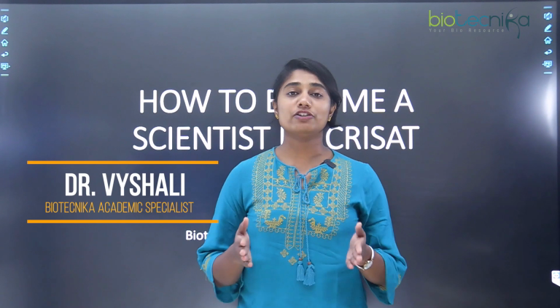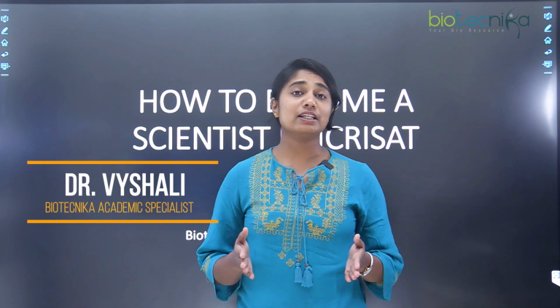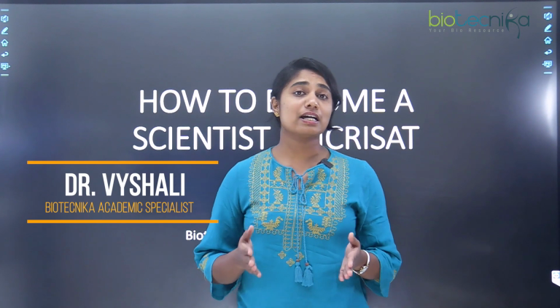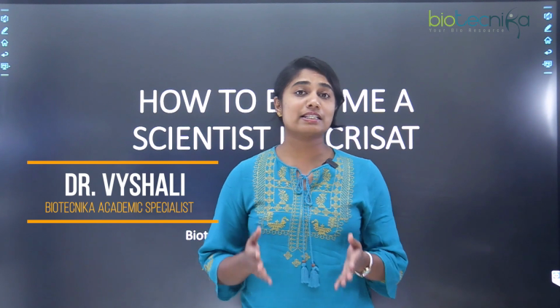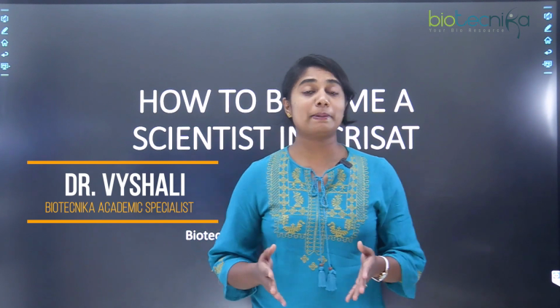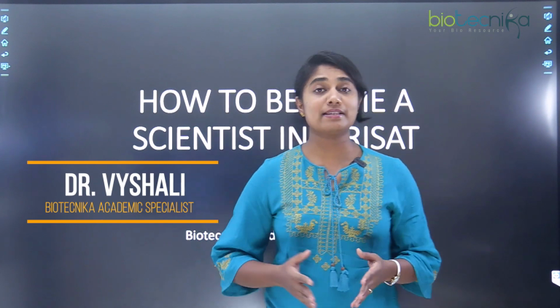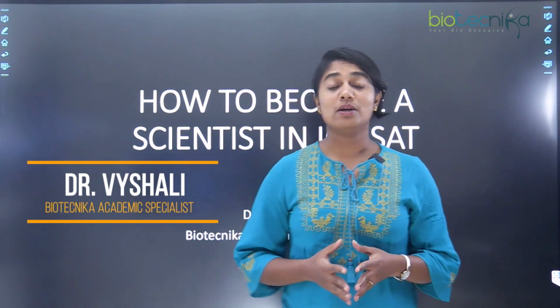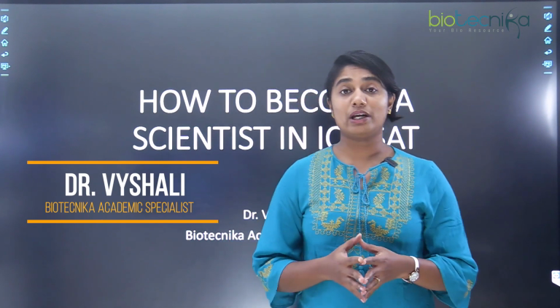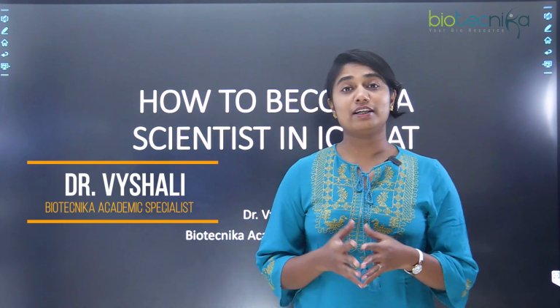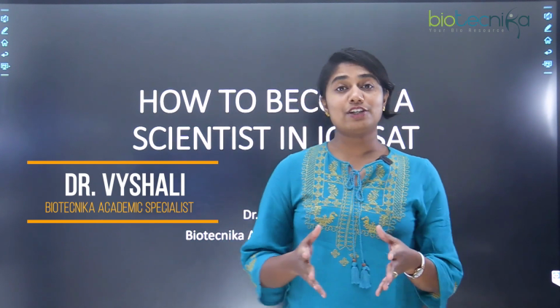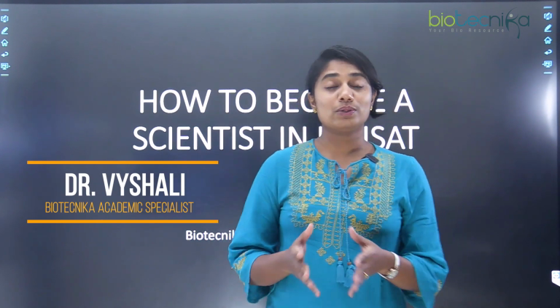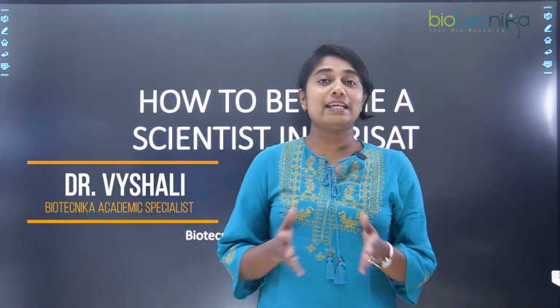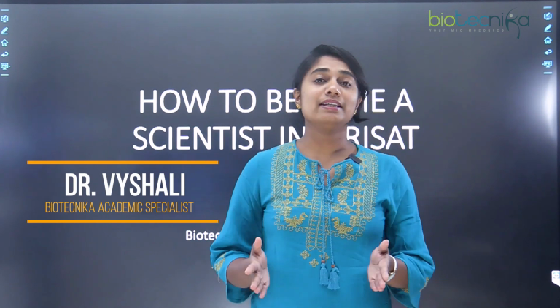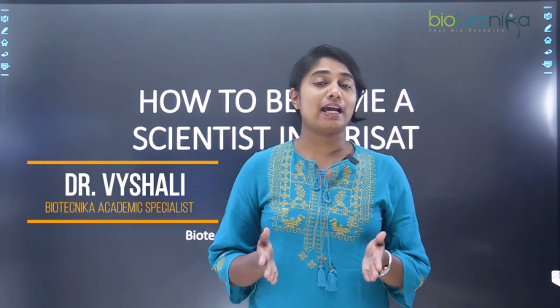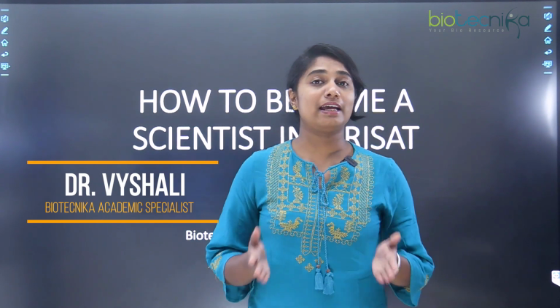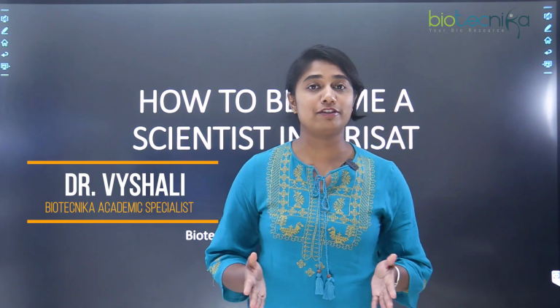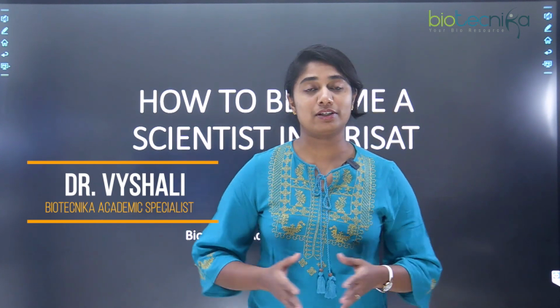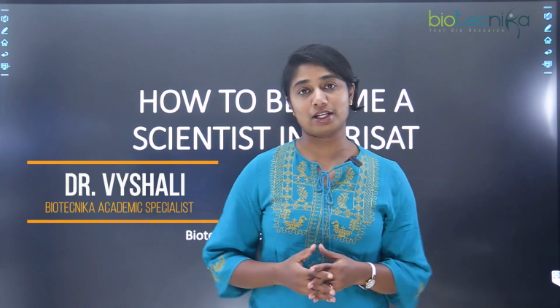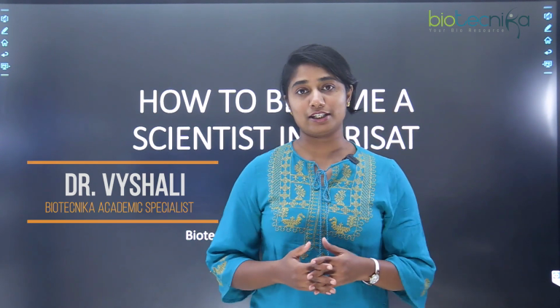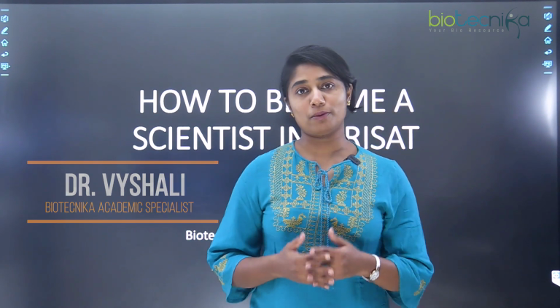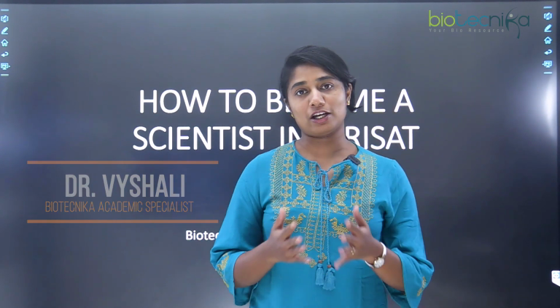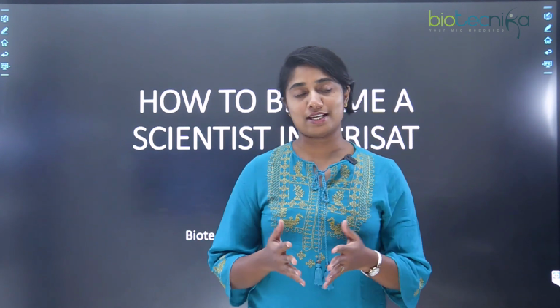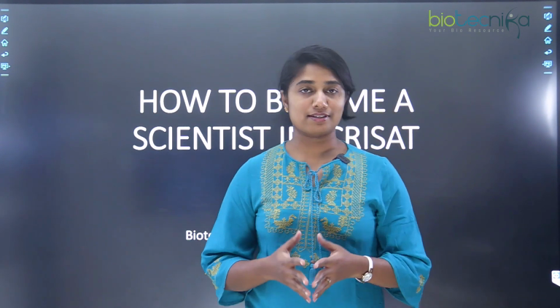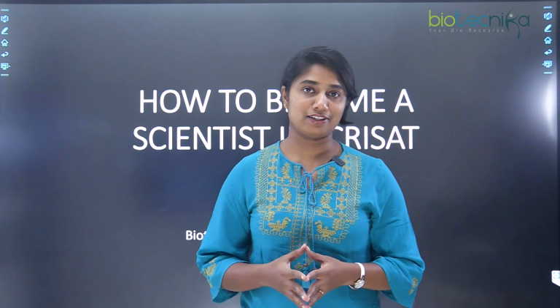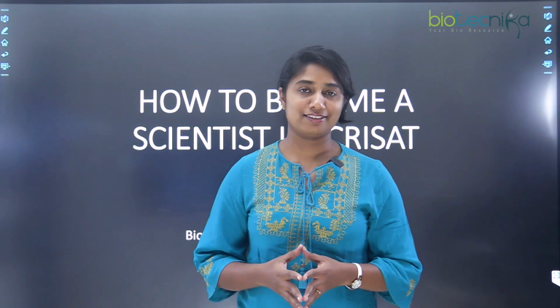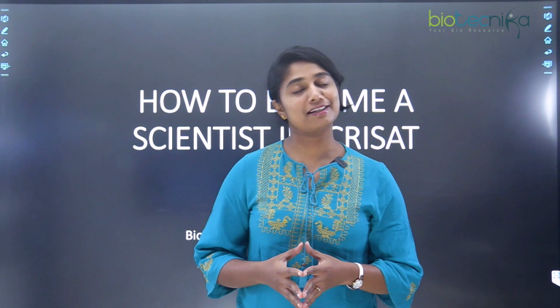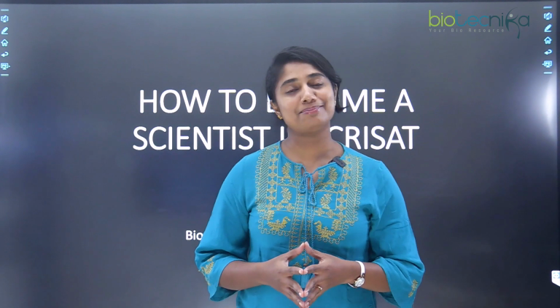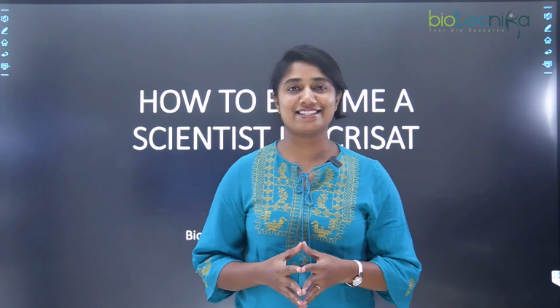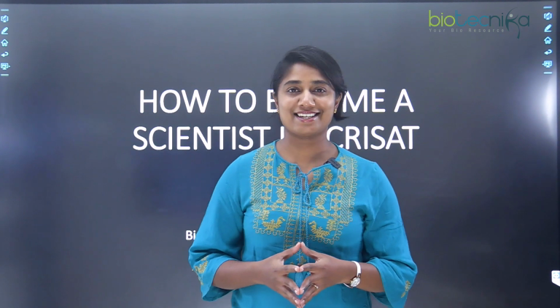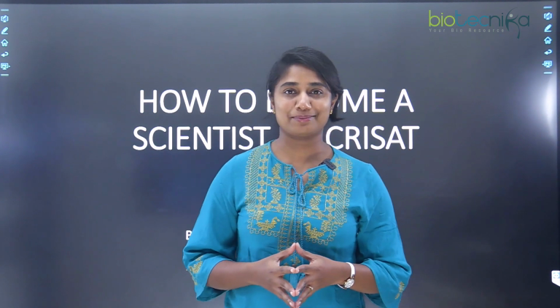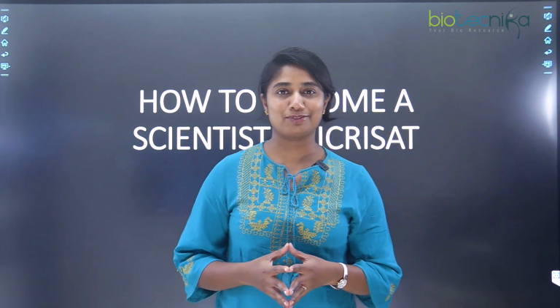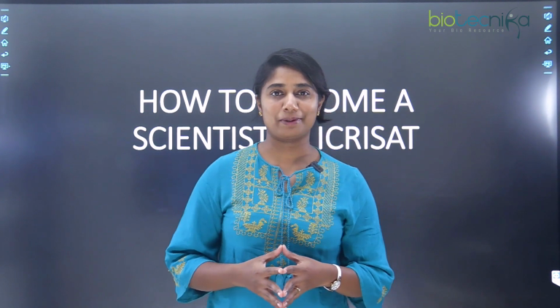Biotechnica is a space where we guide you in anything and everything regarding your bioscience career. Let's start the topic.